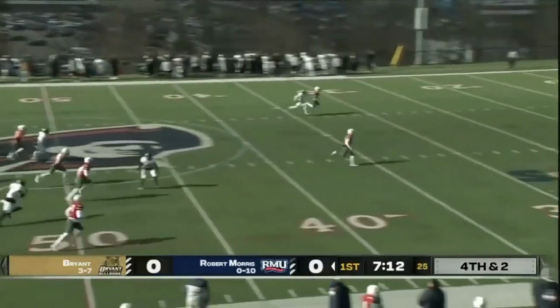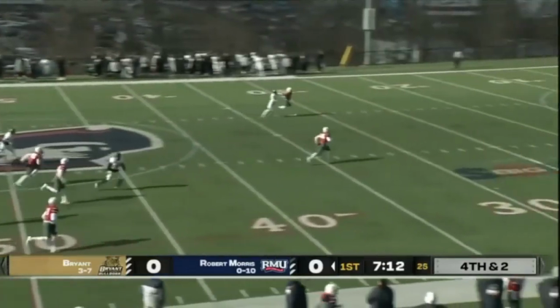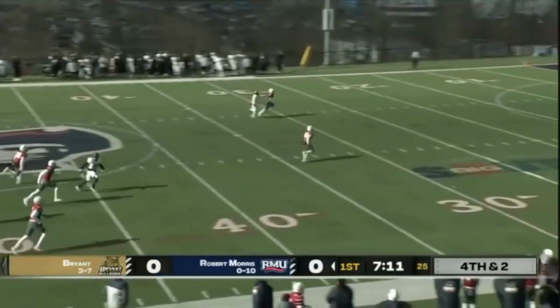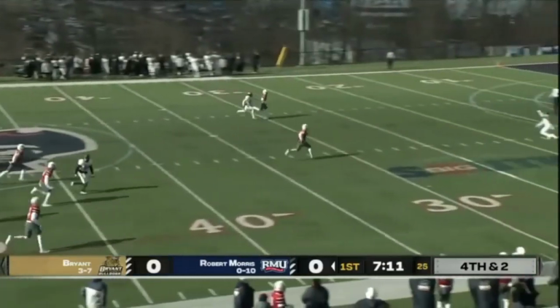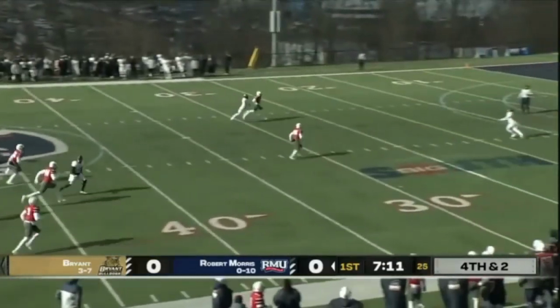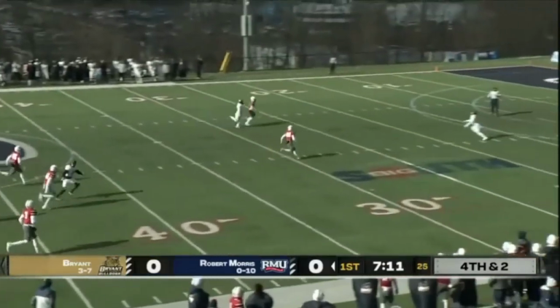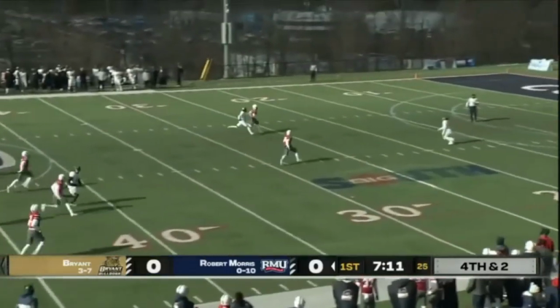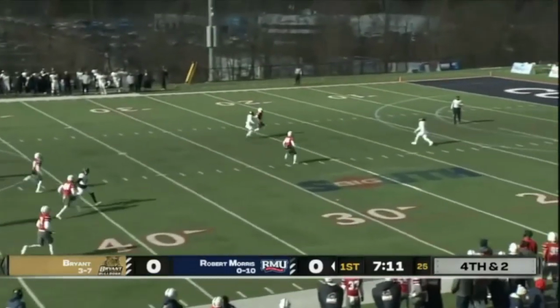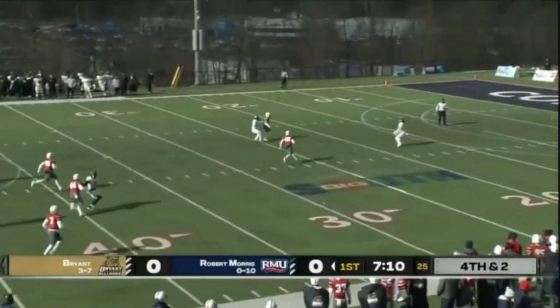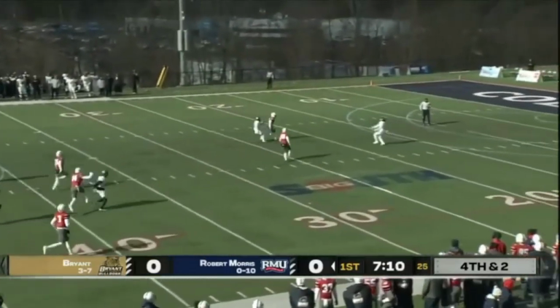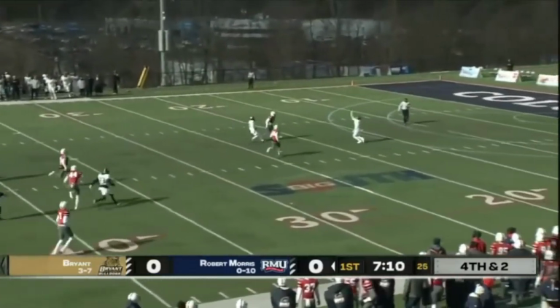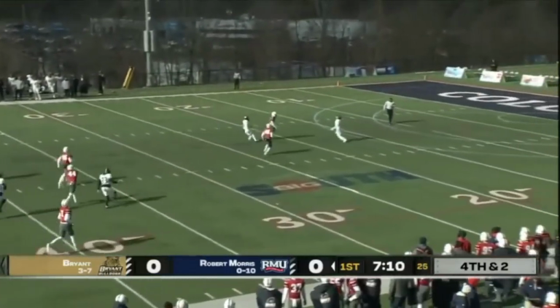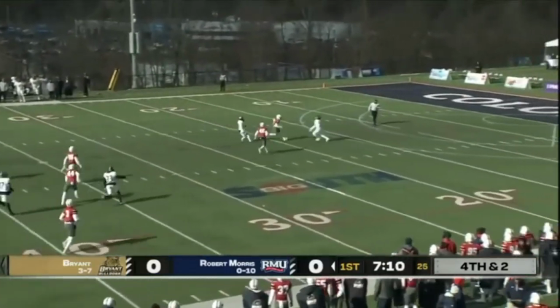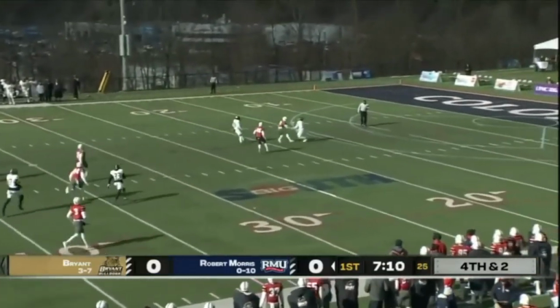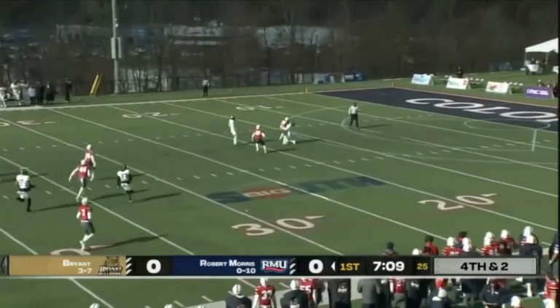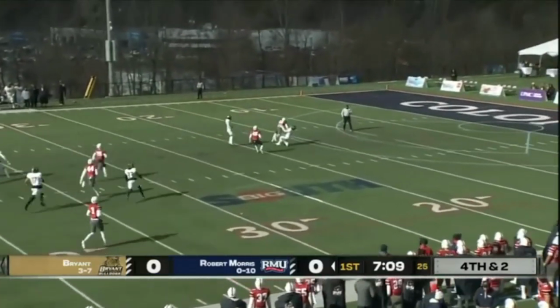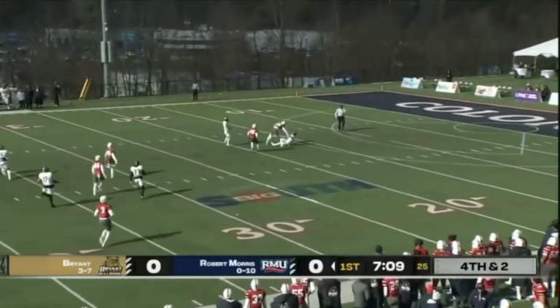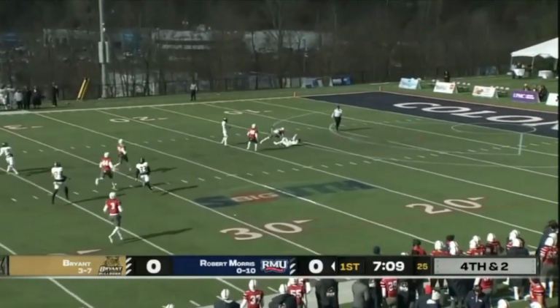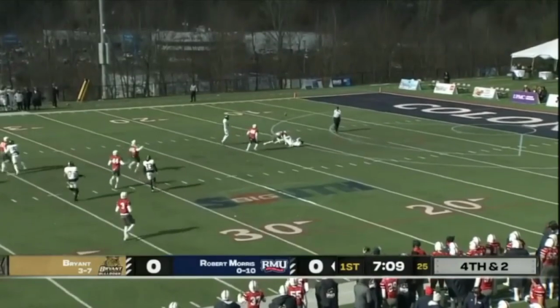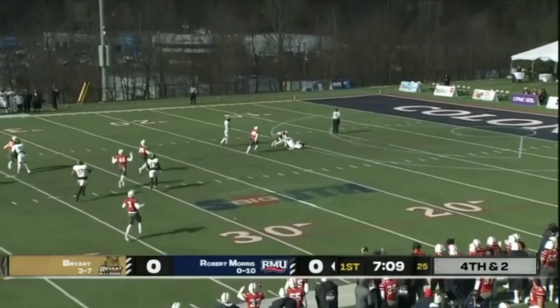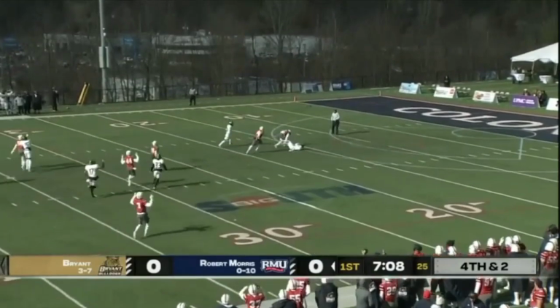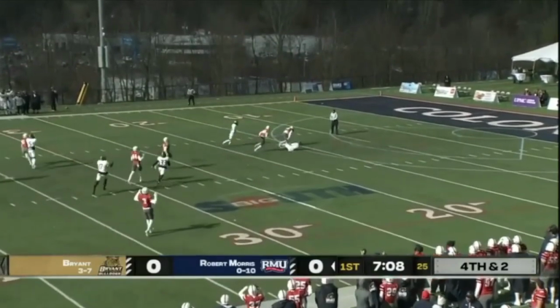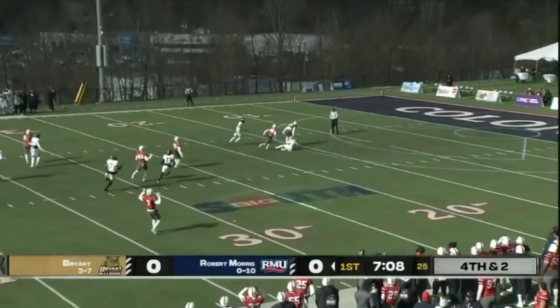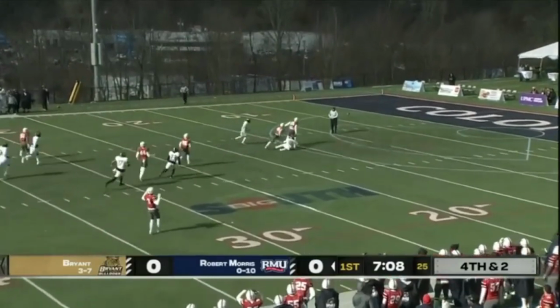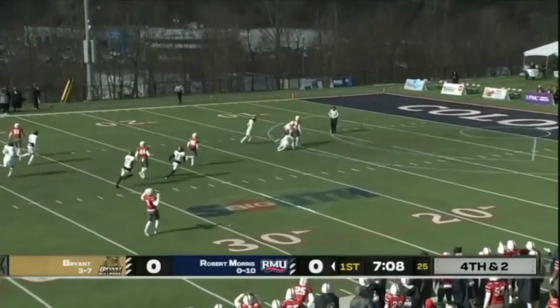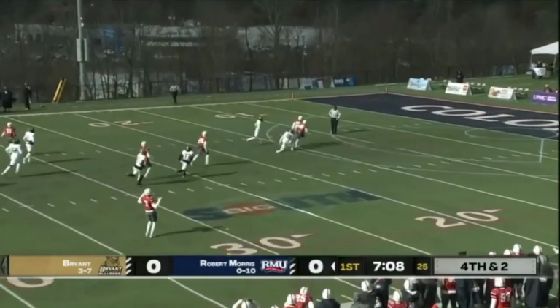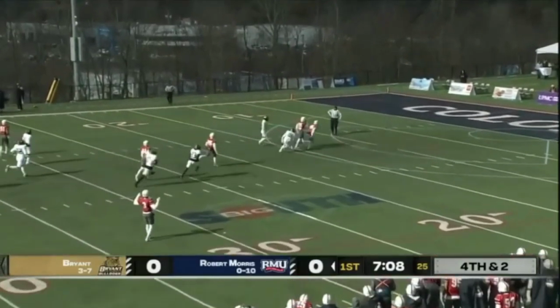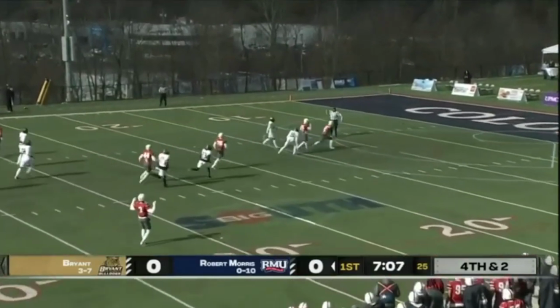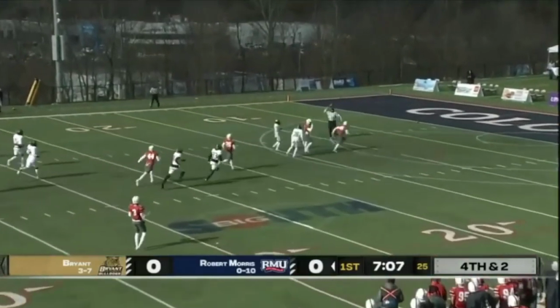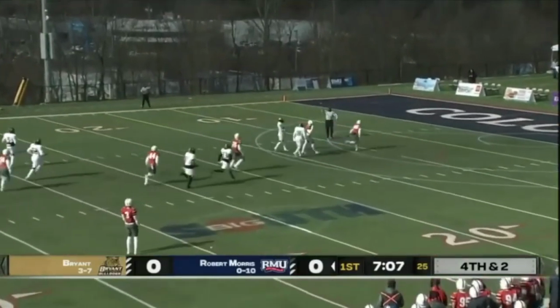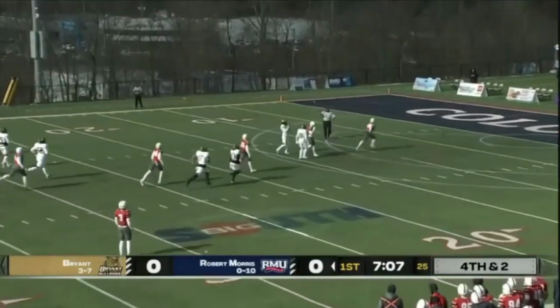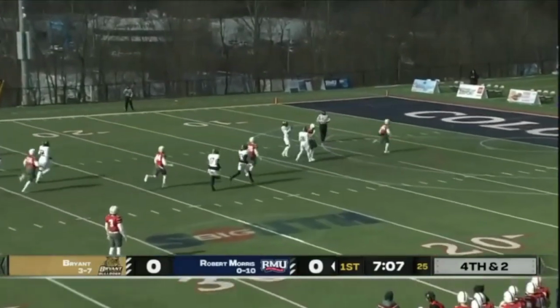Souders steps to the right with a high-hanging punt — a beauty. And kick-catch interference is called.